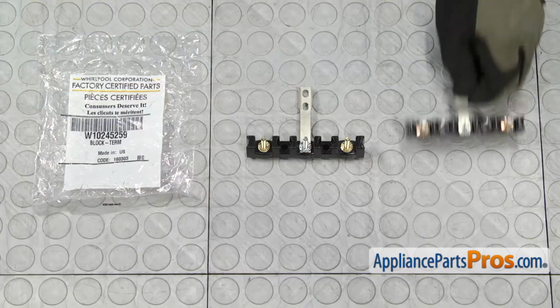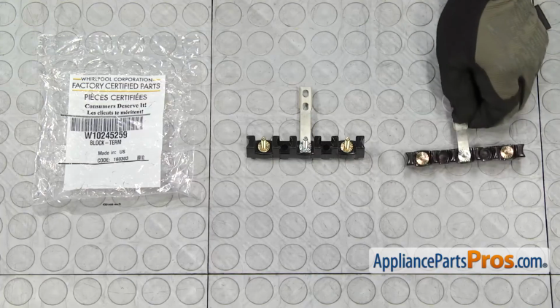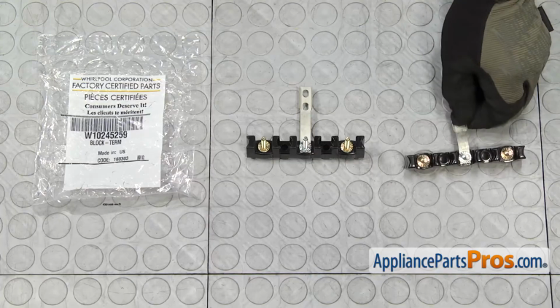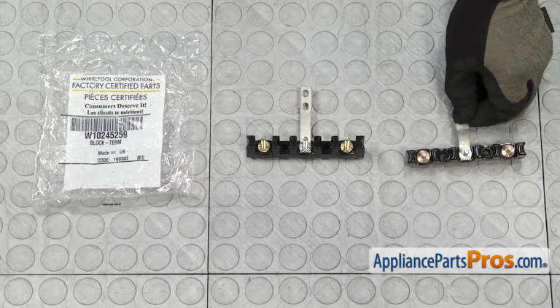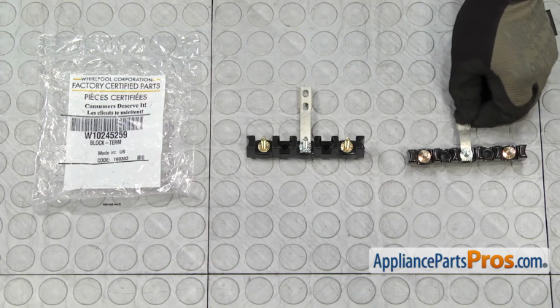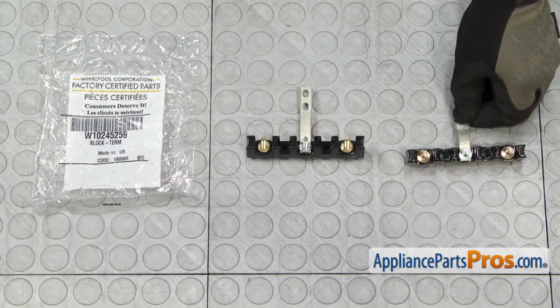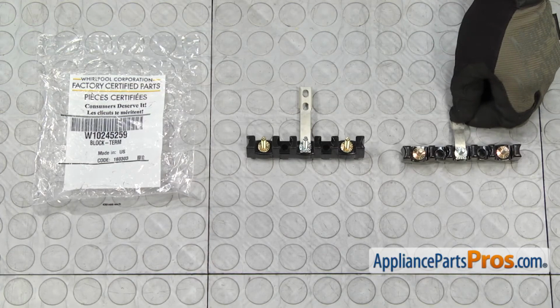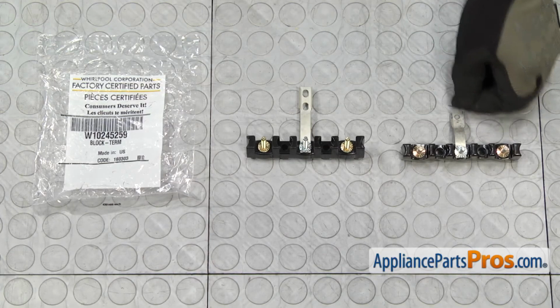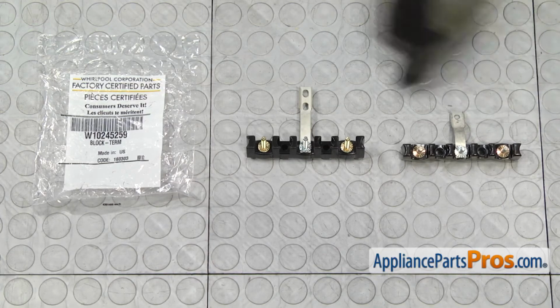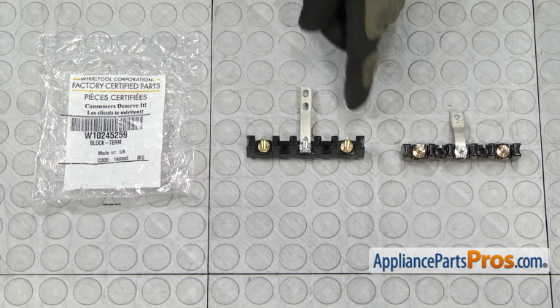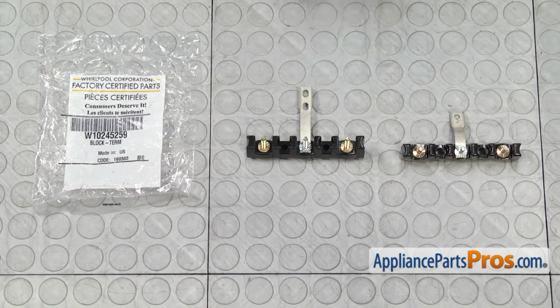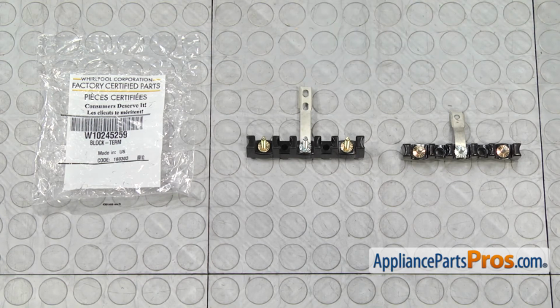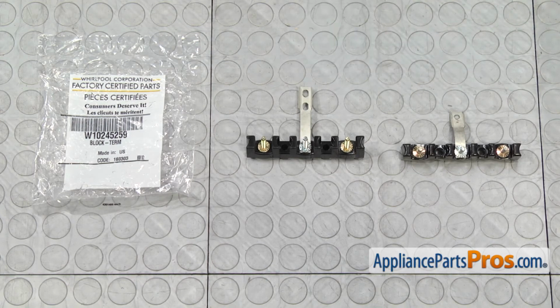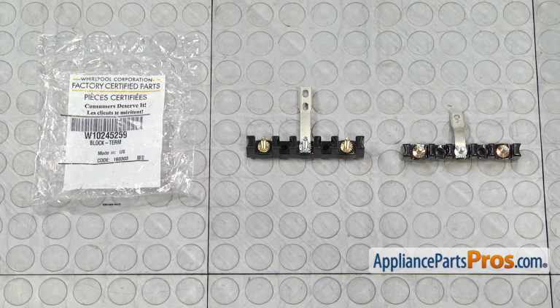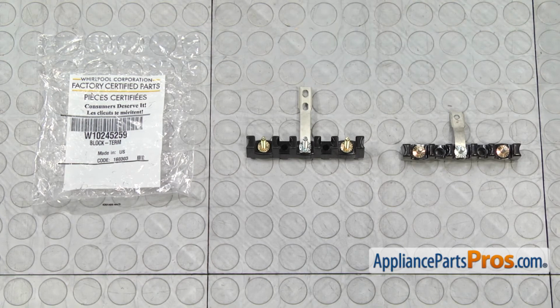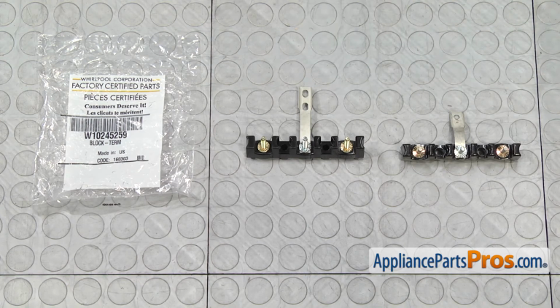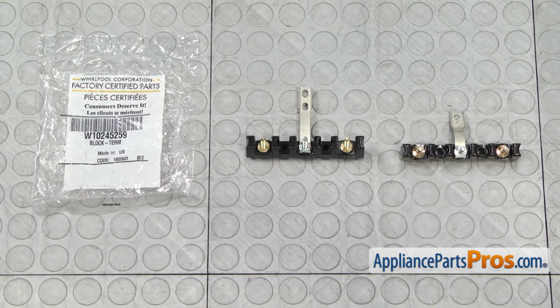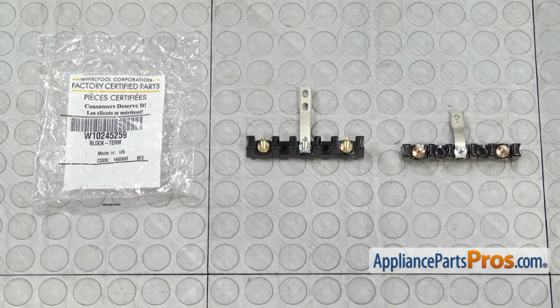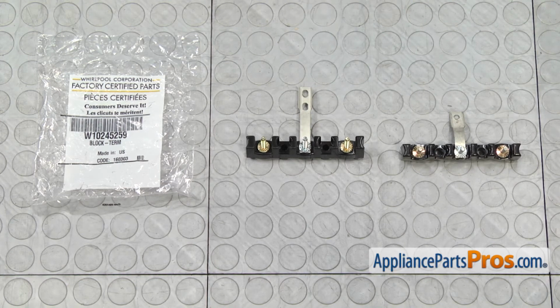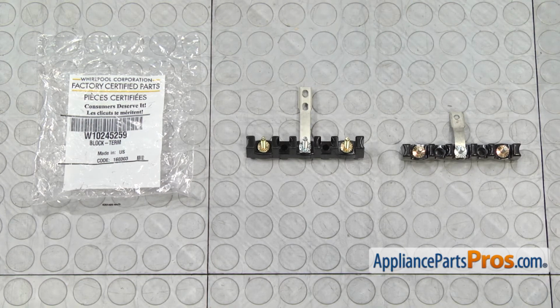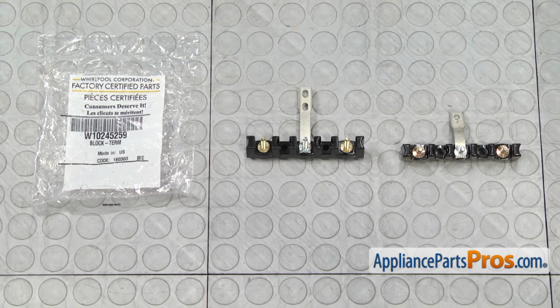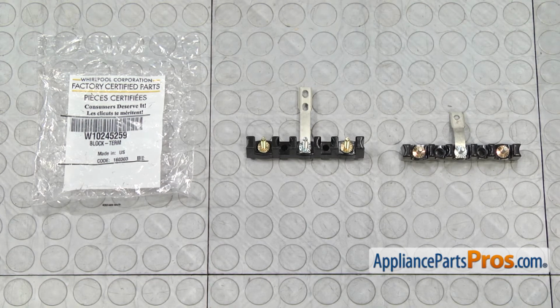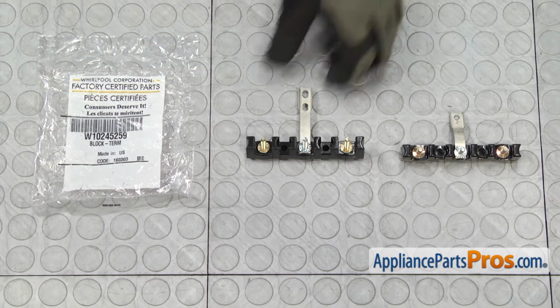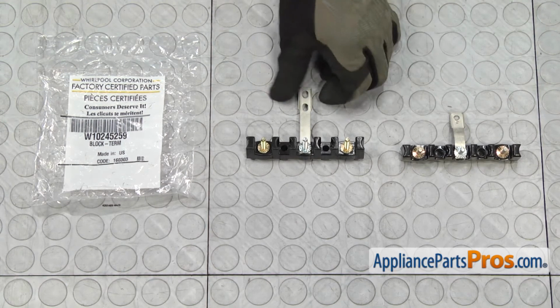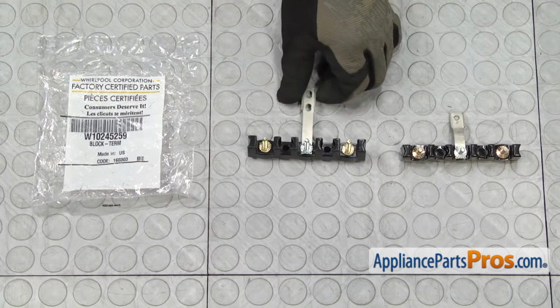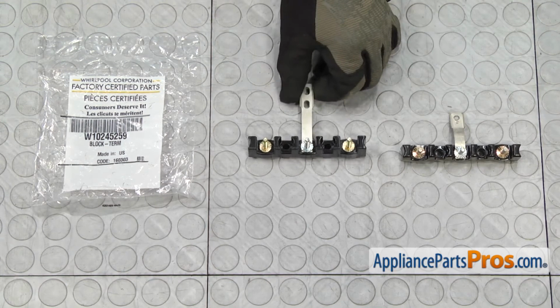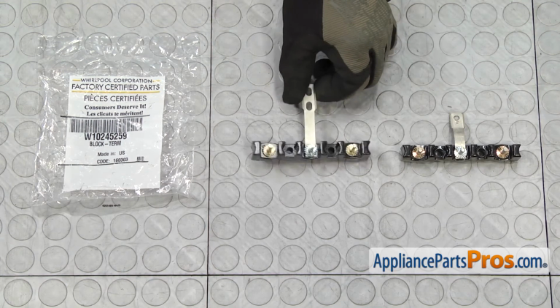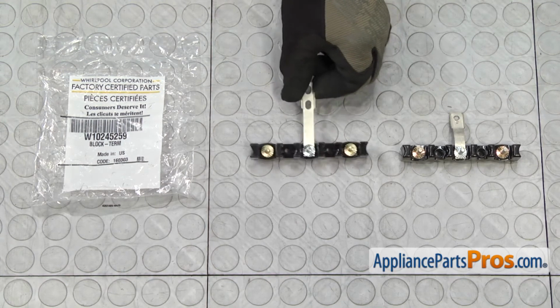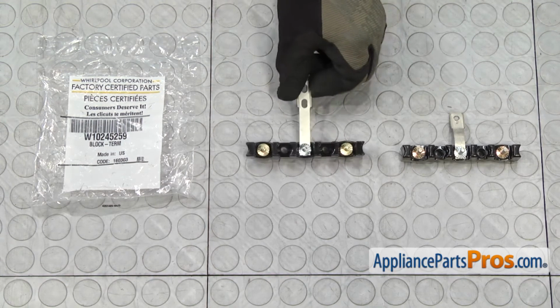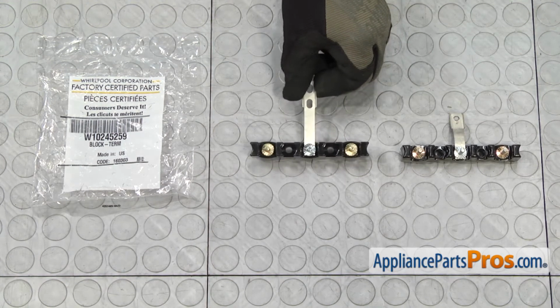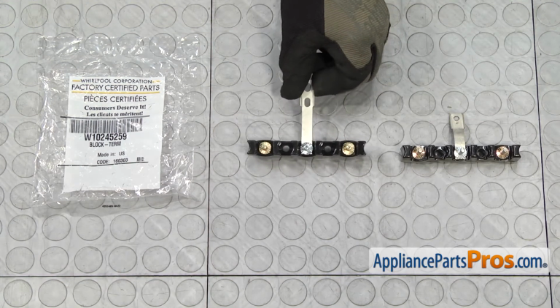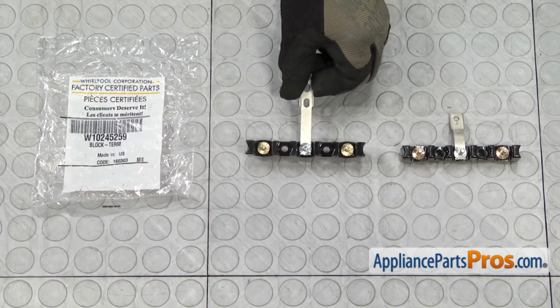Here's the old terminal block next to the new one. If you already have one of these, great — if not, you can get it at AppliancePartsPros.com.